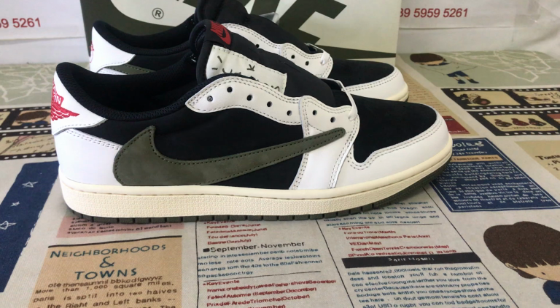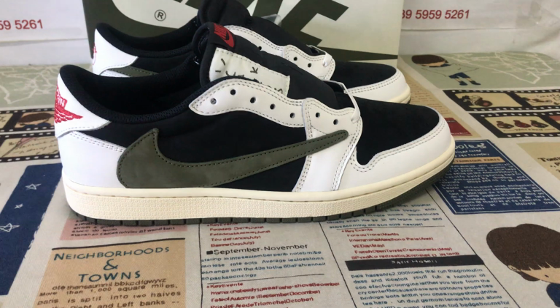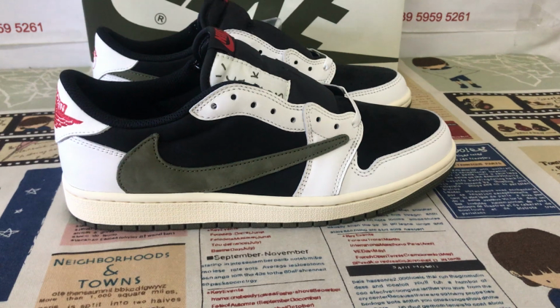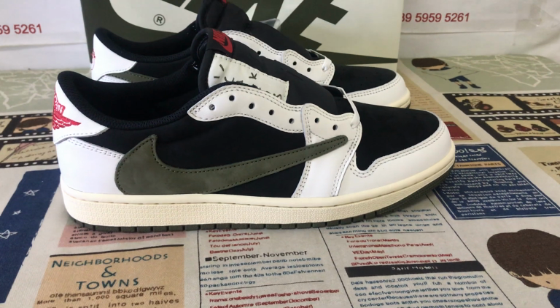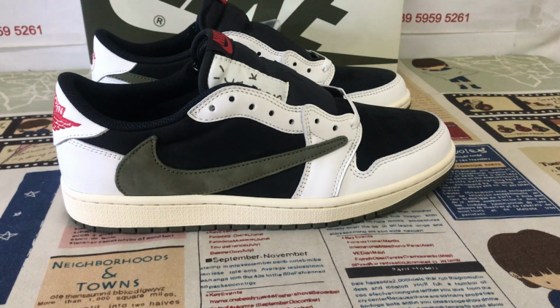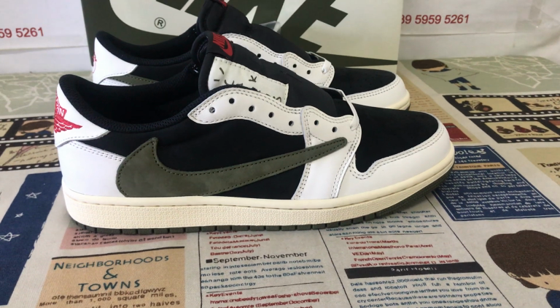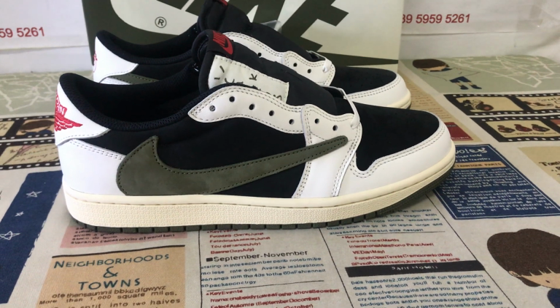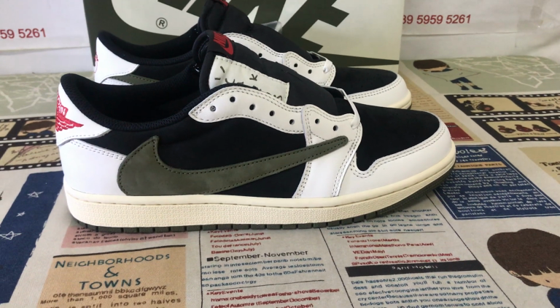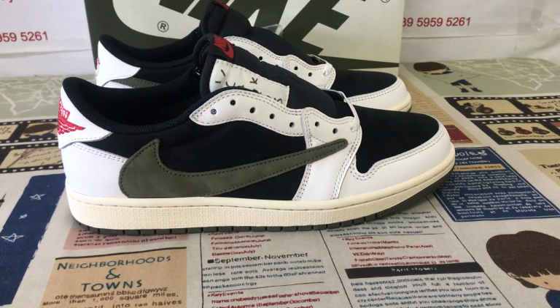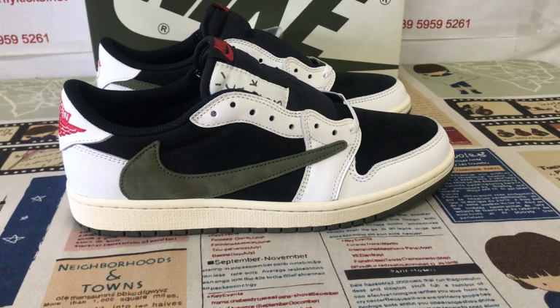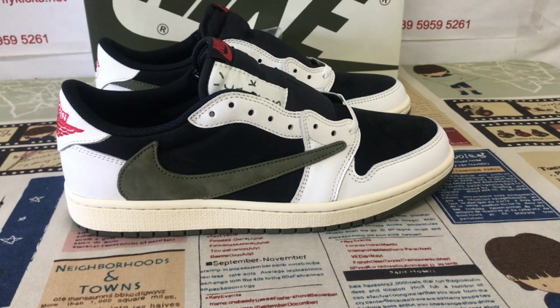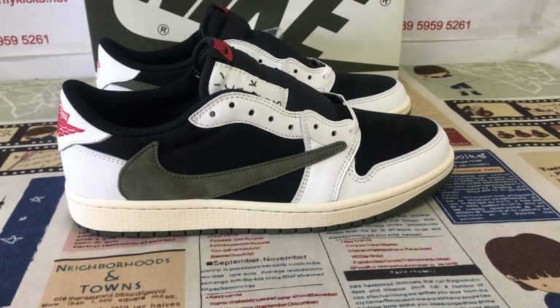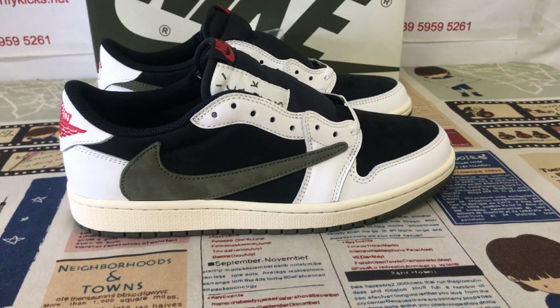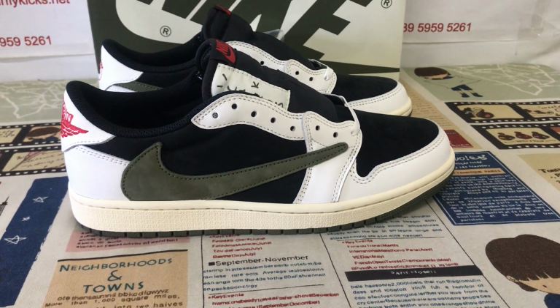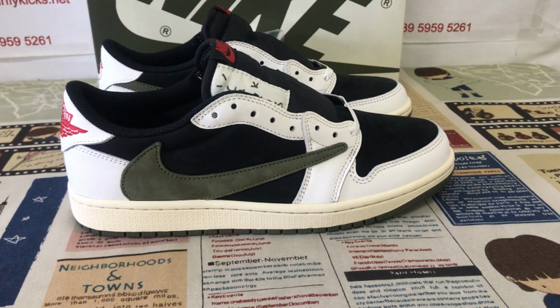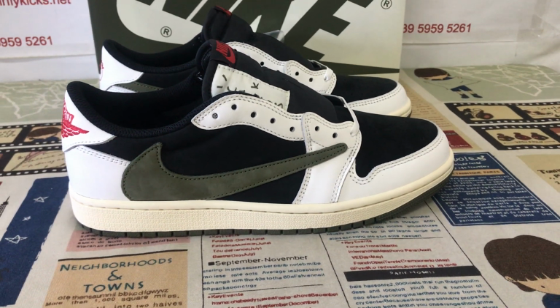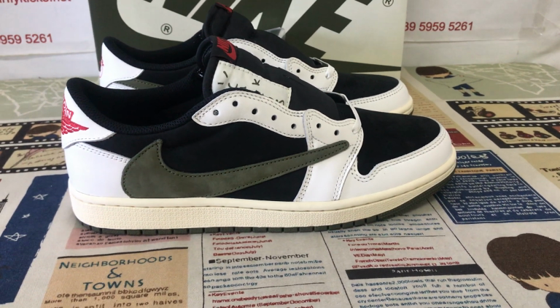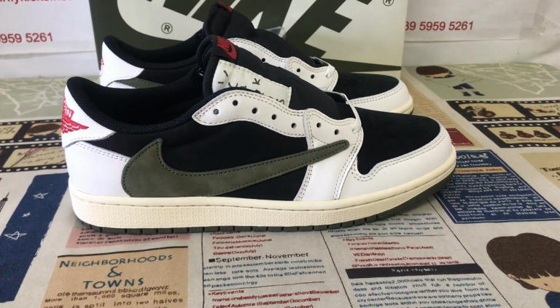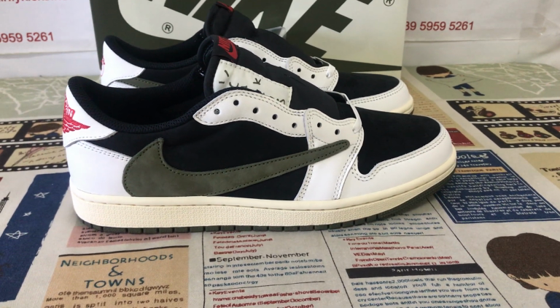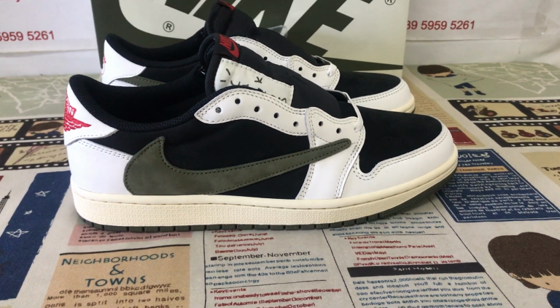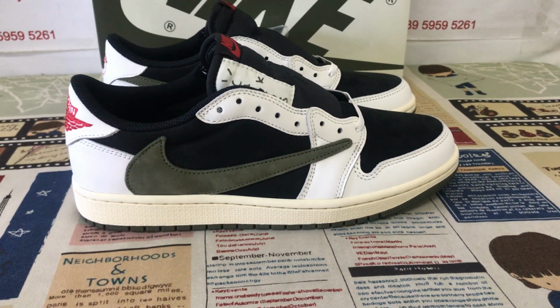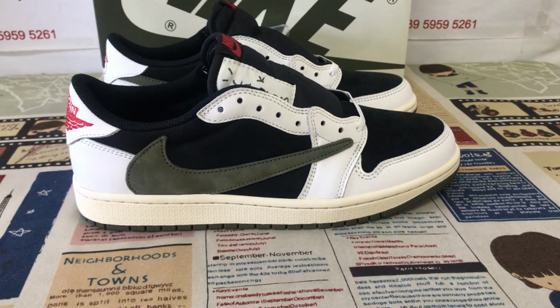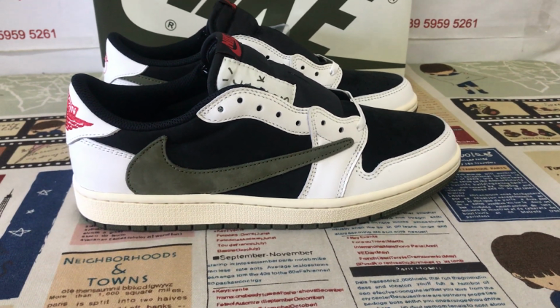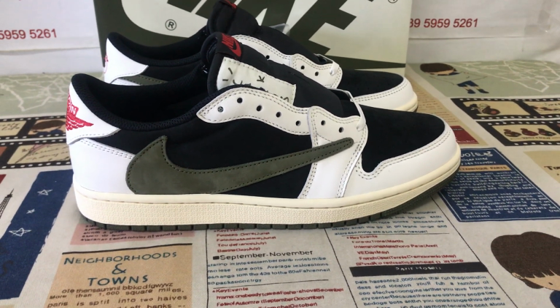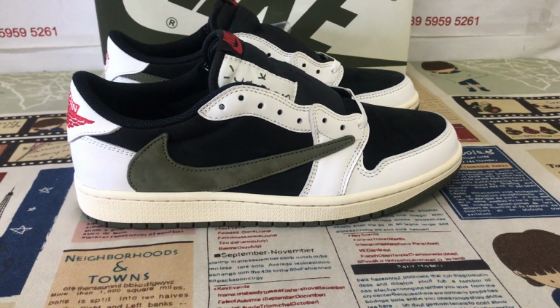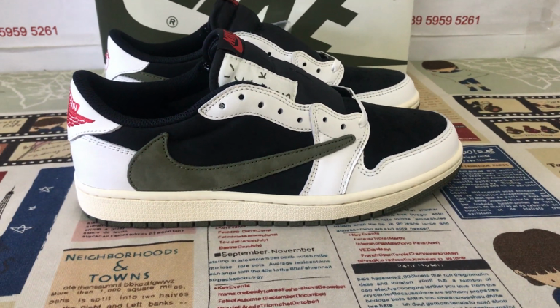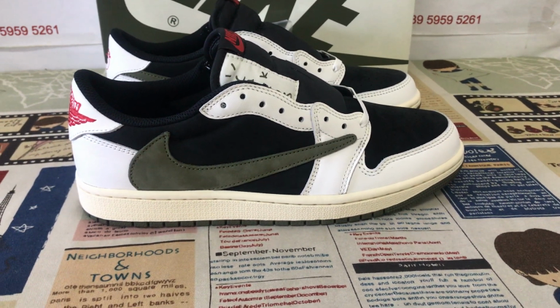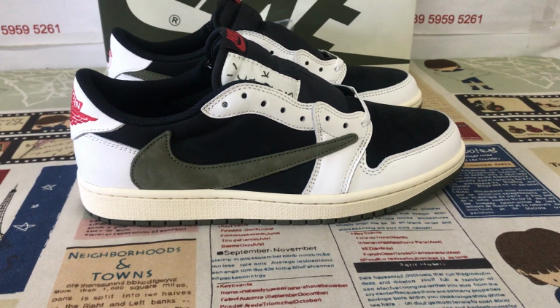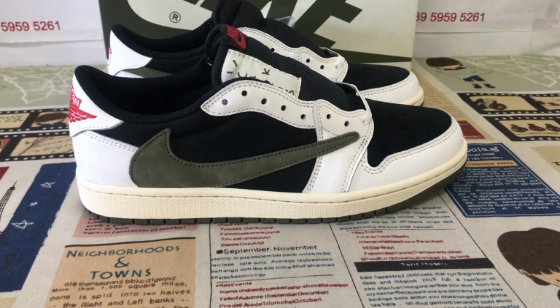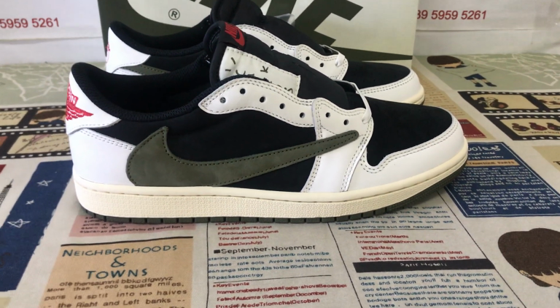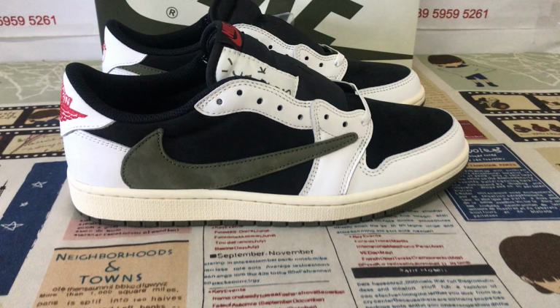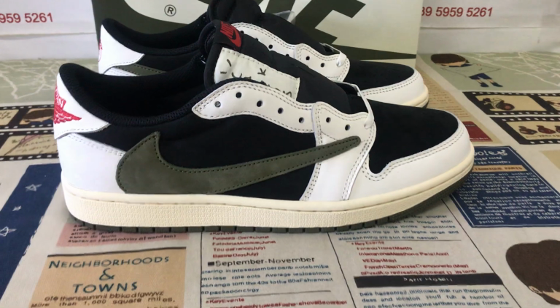Hello friends, let me show you the Travis Scott Jordan 1 Low Olive.